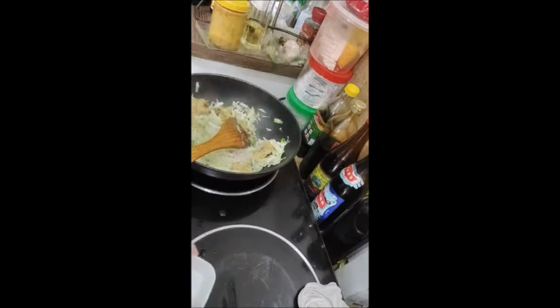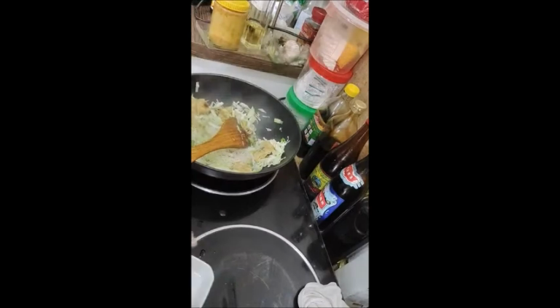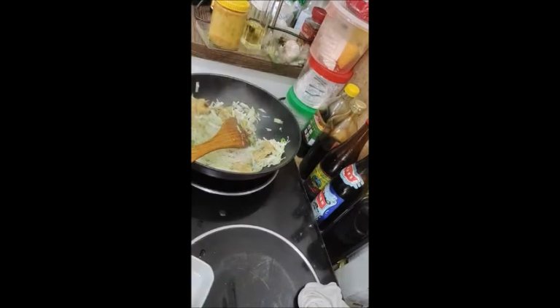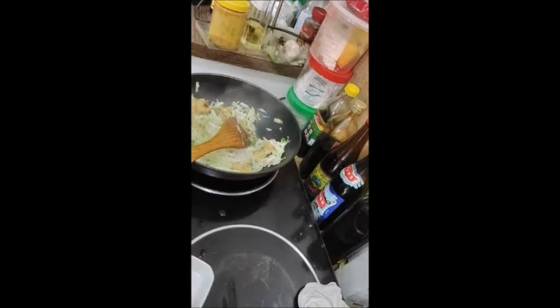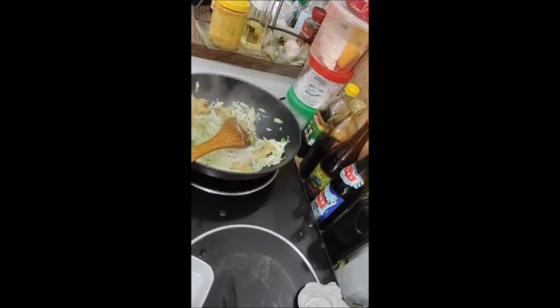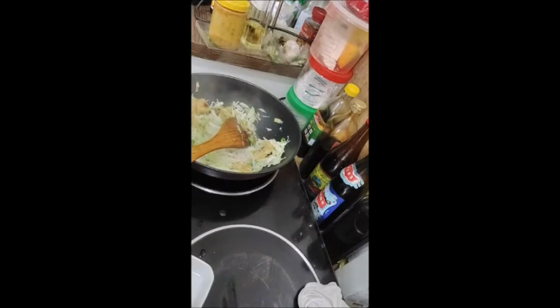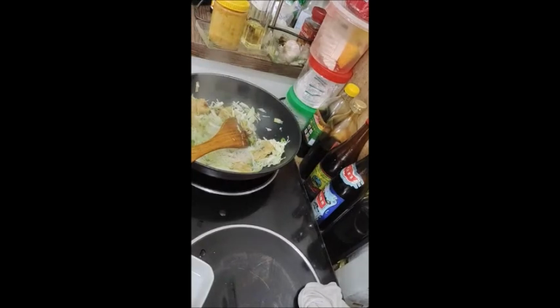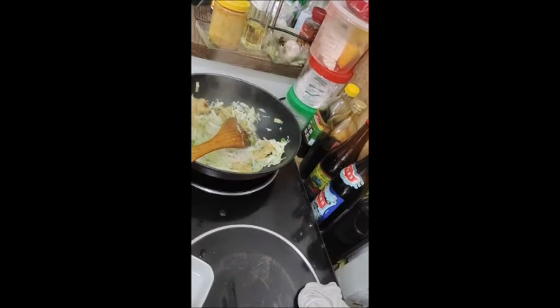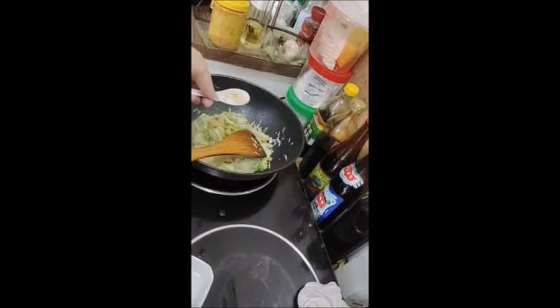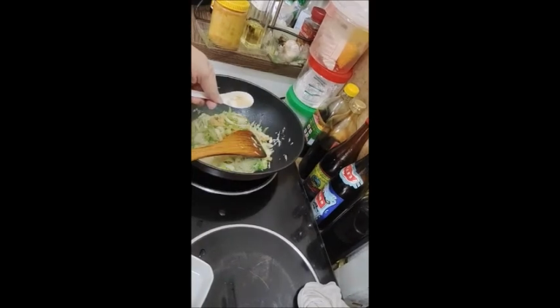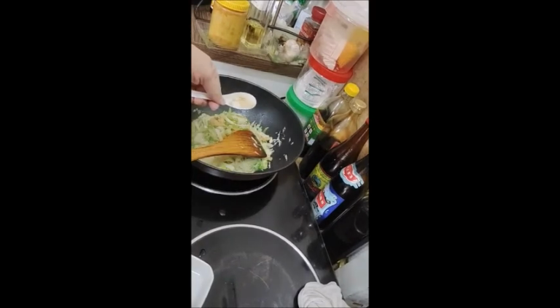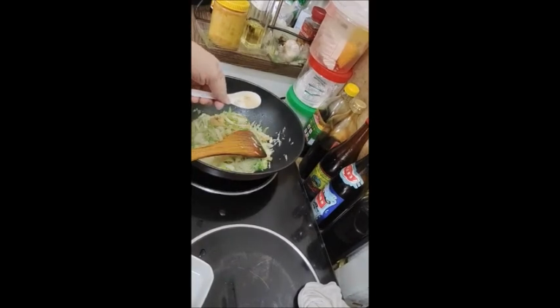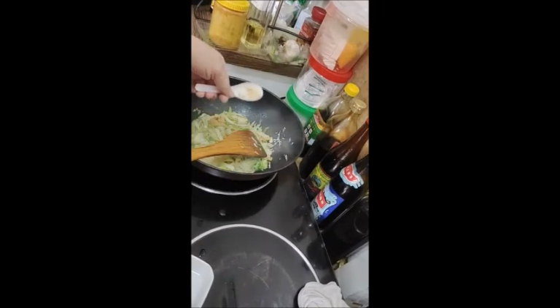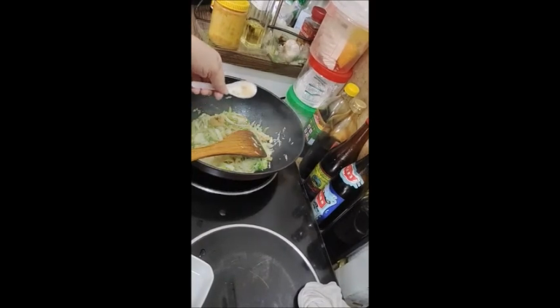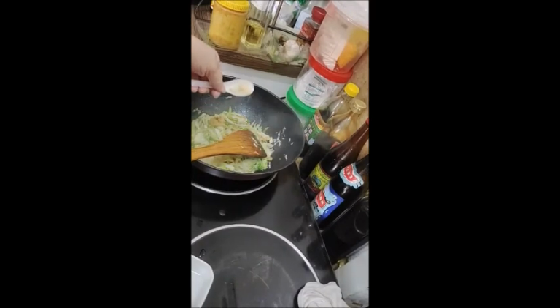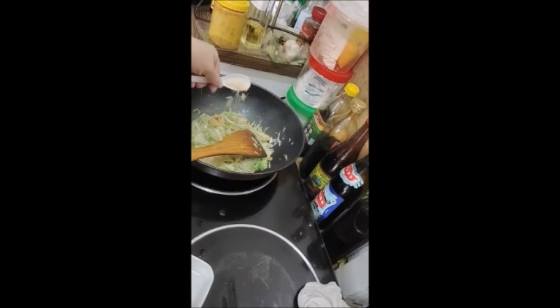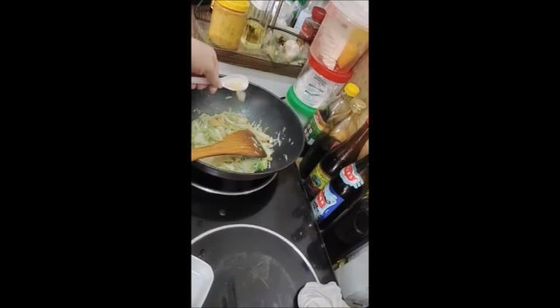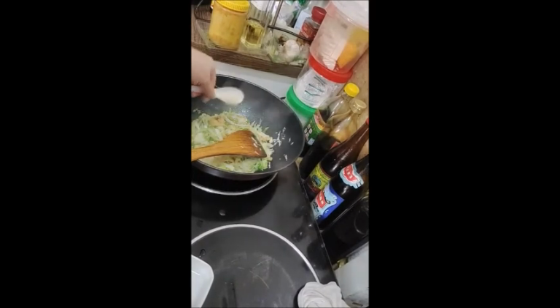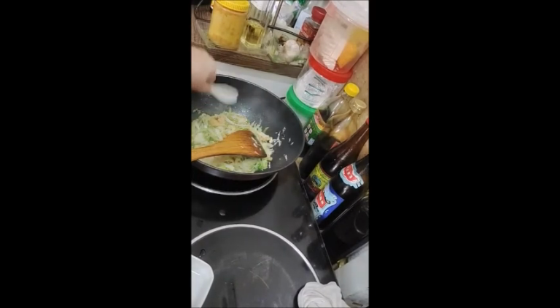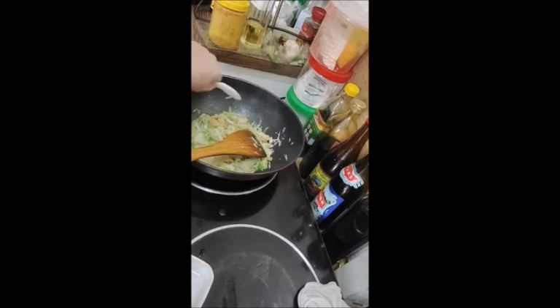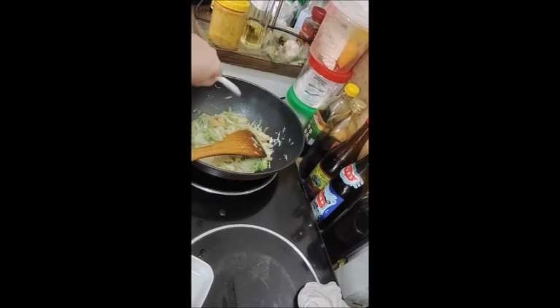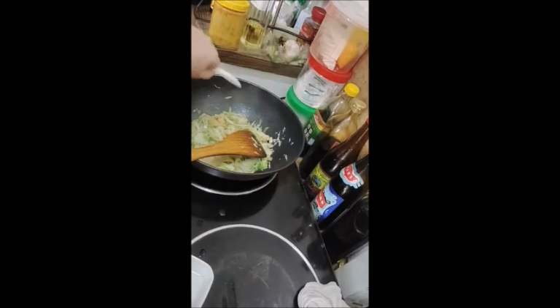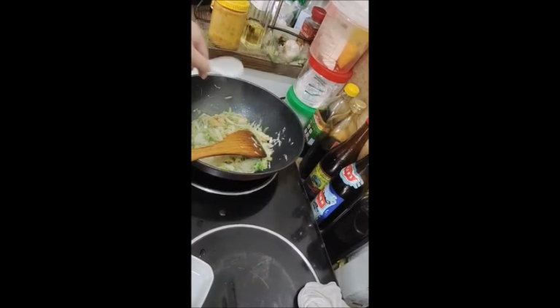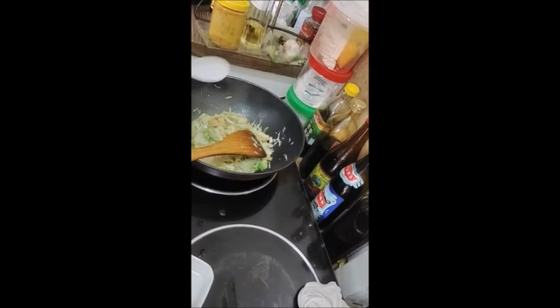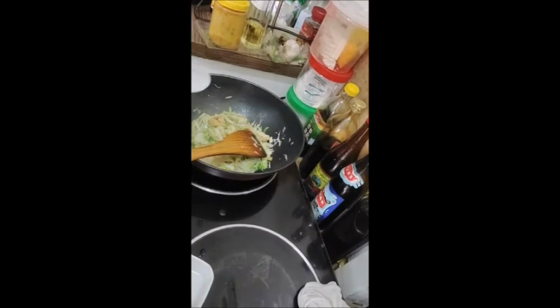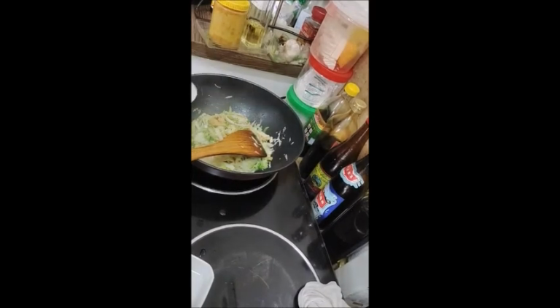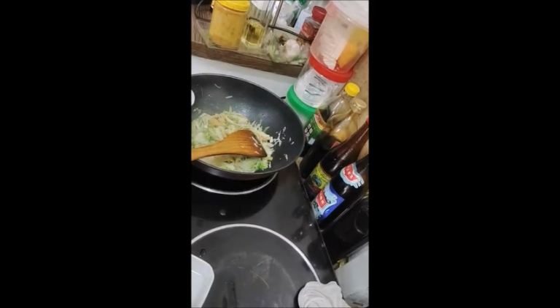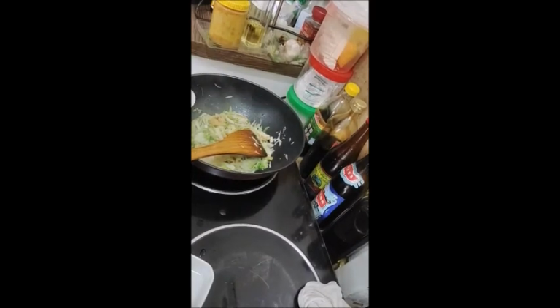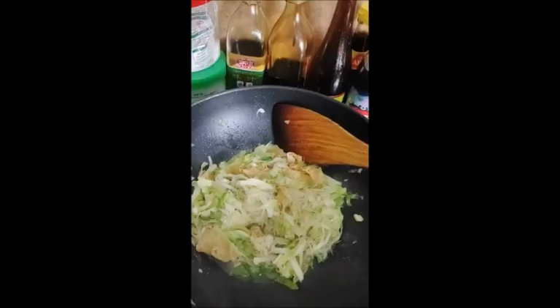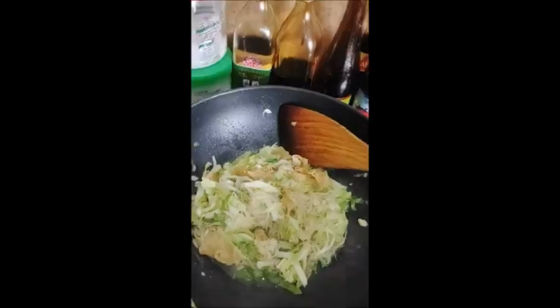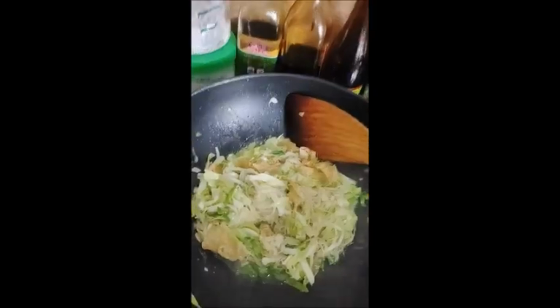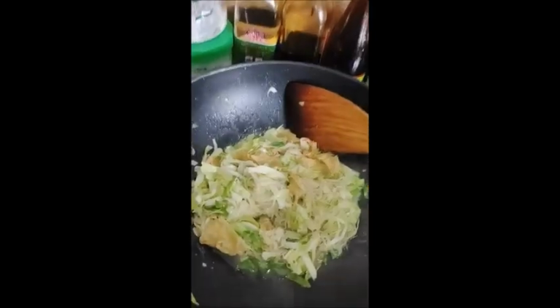If you have mushroom powder, put in some. There you have it — vegetarian cabbage. Bye!